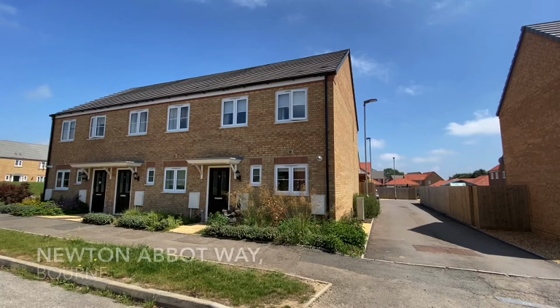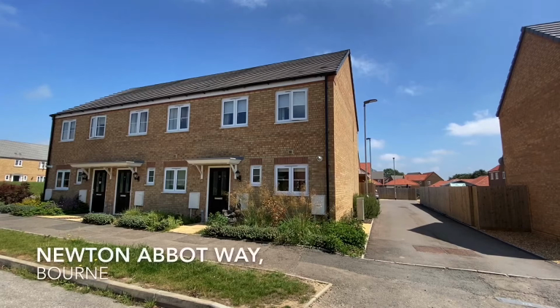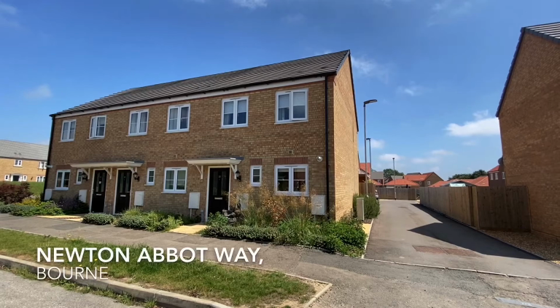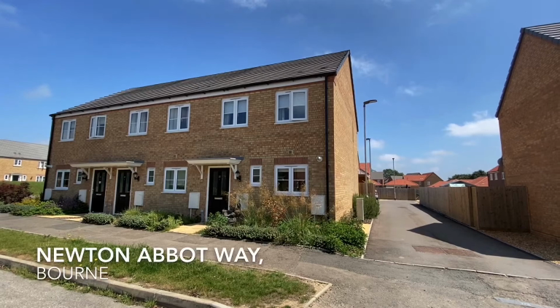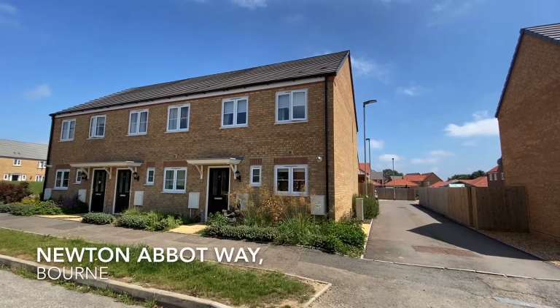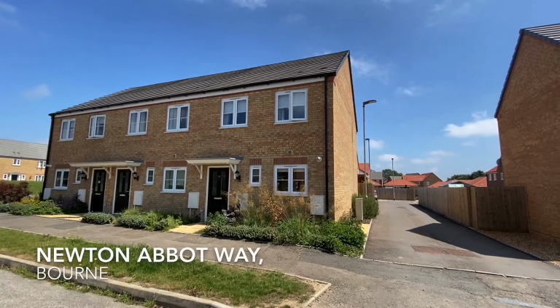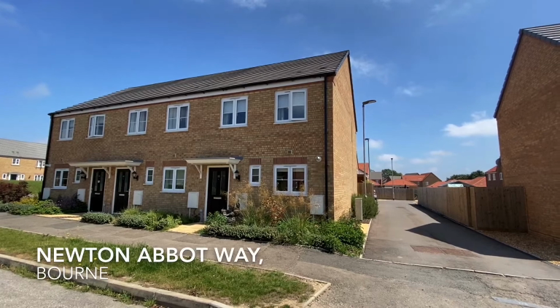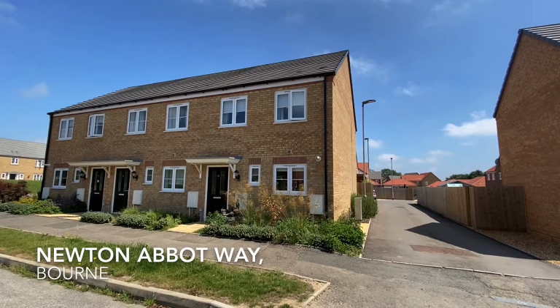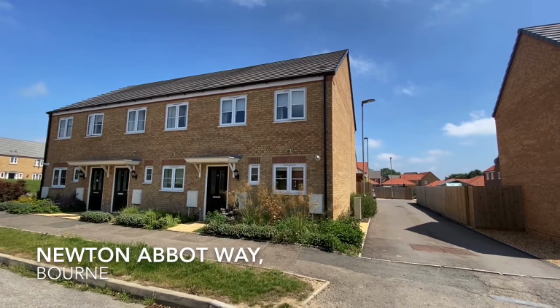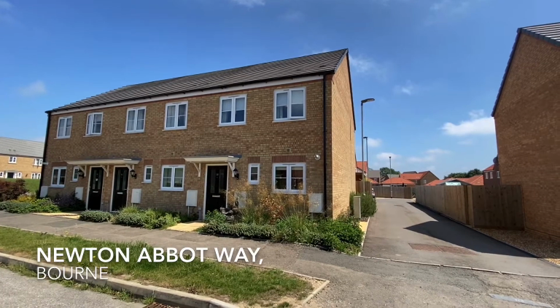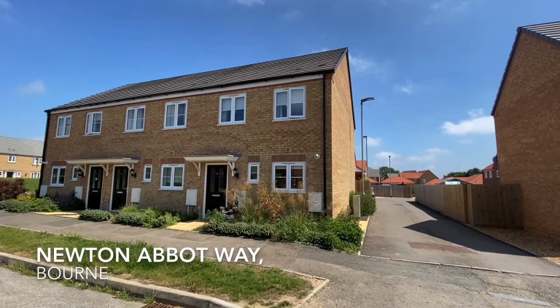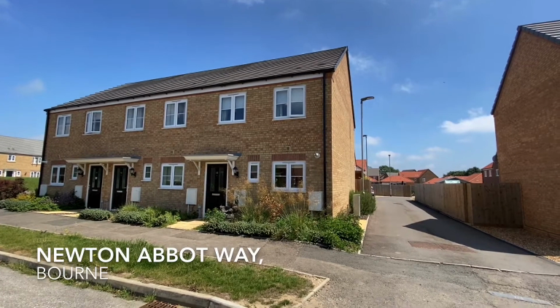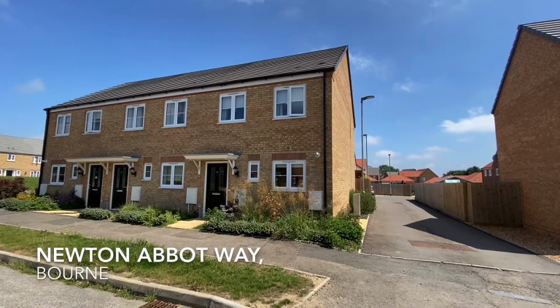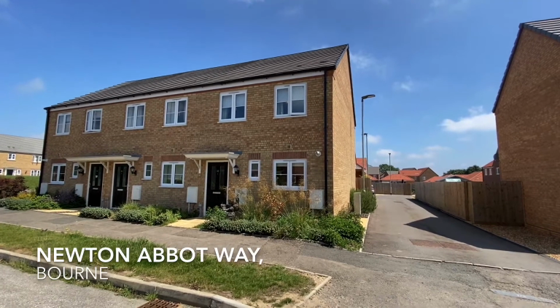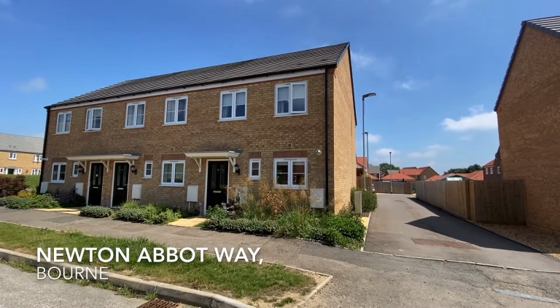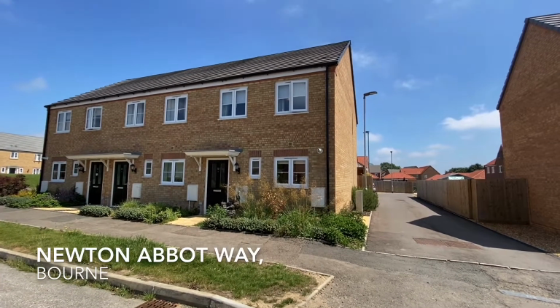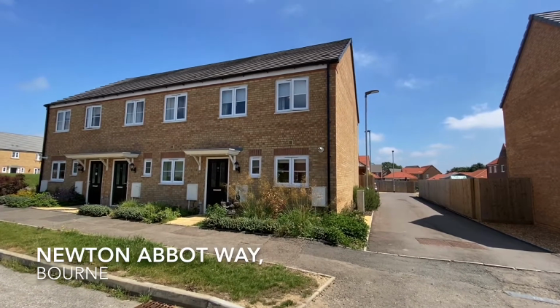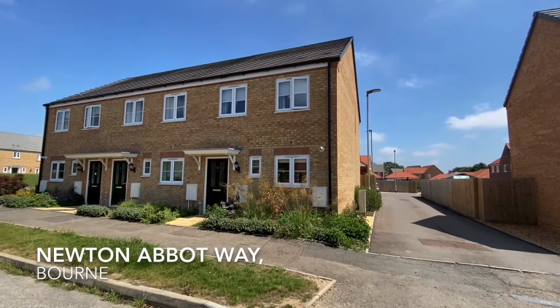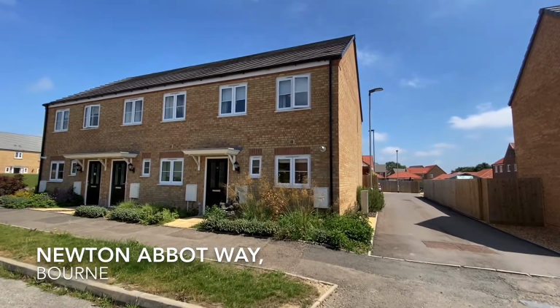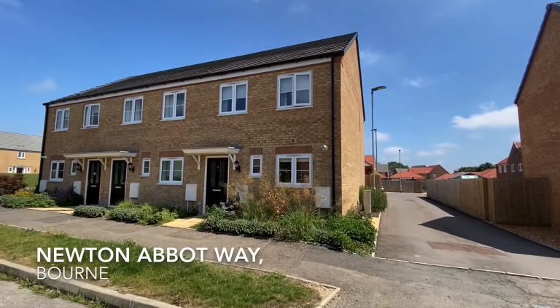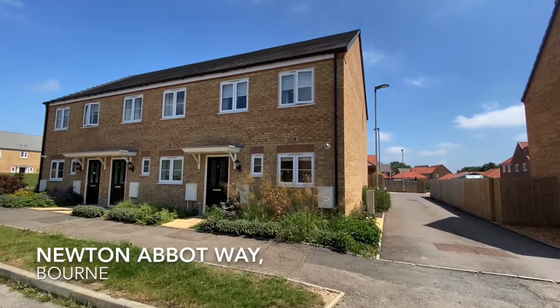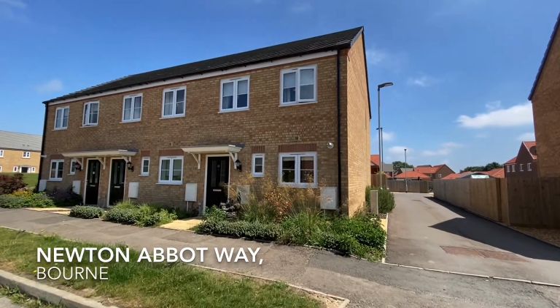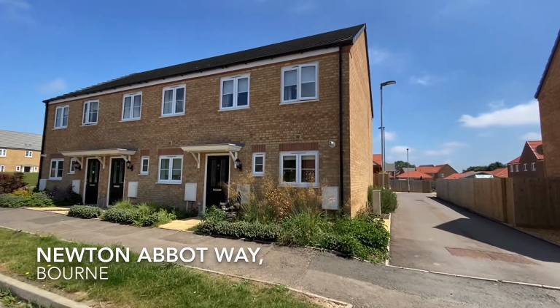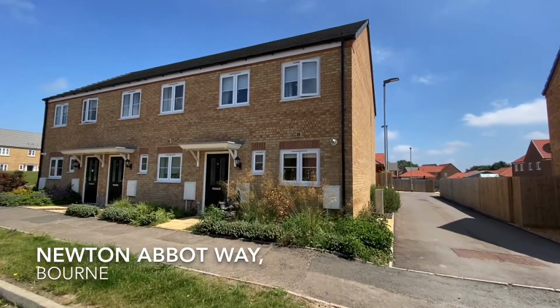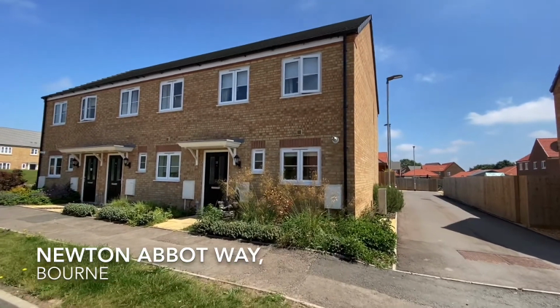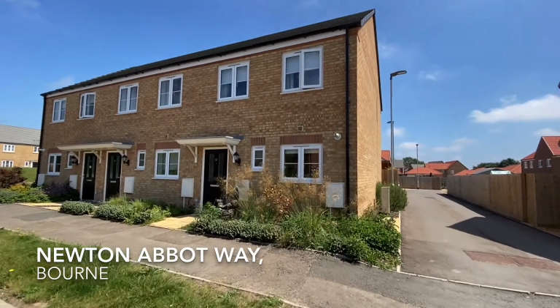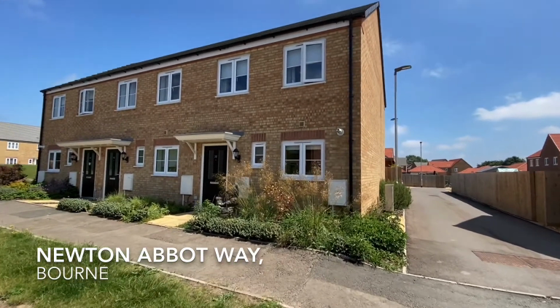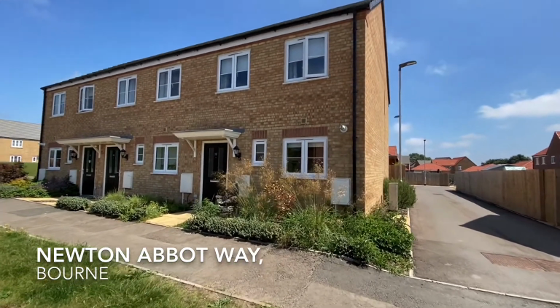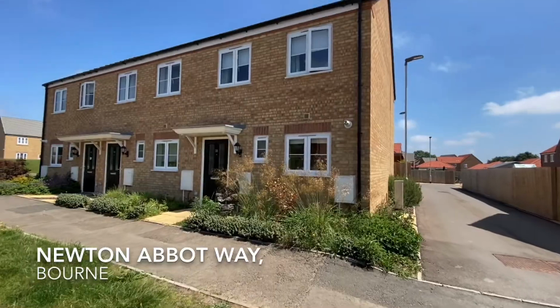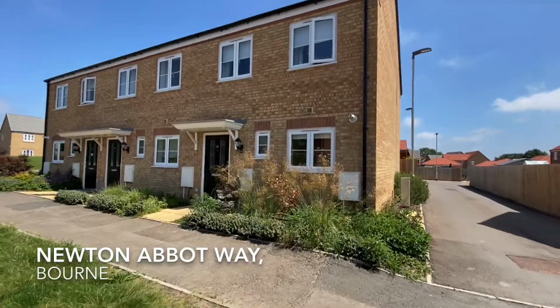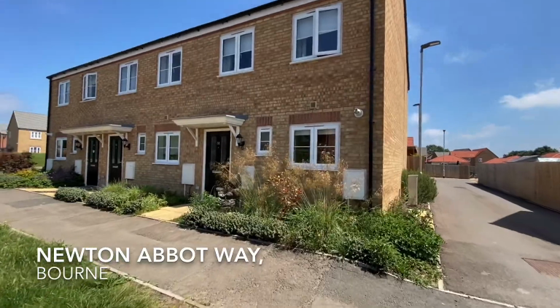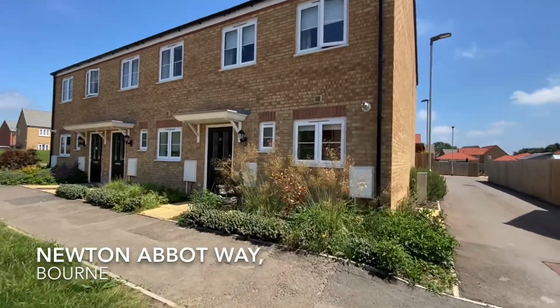Welcome to Newton Abbott Way, home to this generous two-bedroom mid-terrace property.